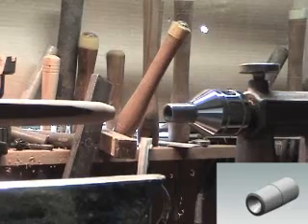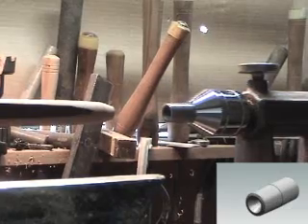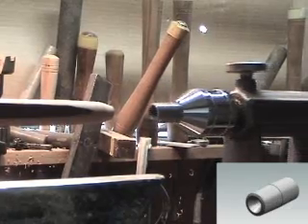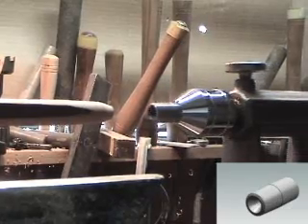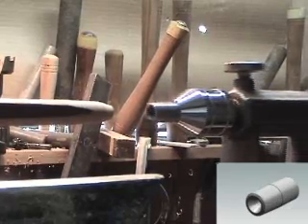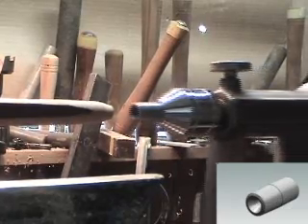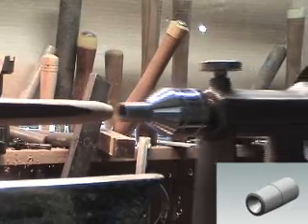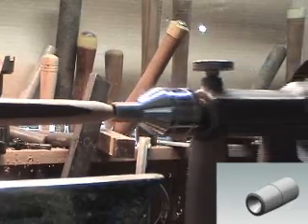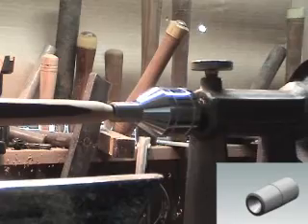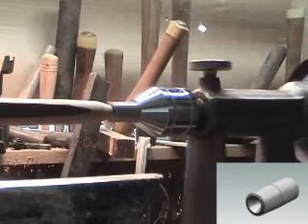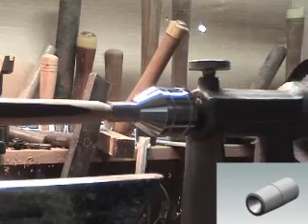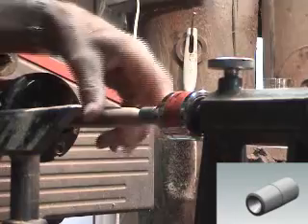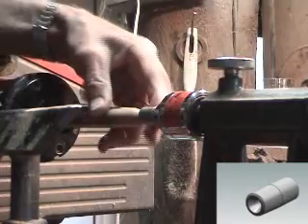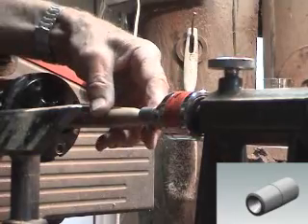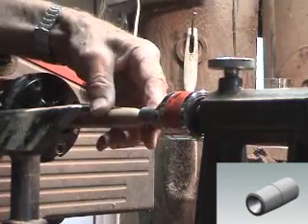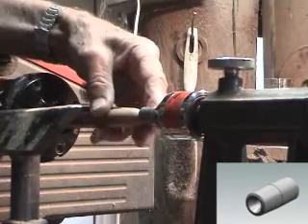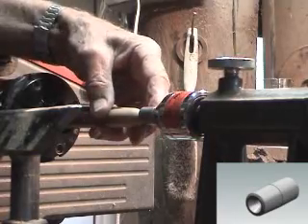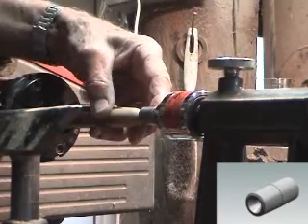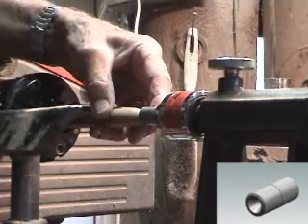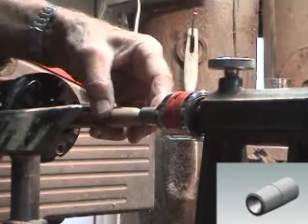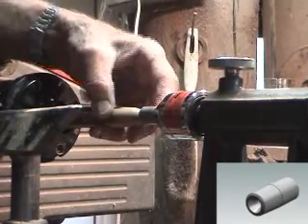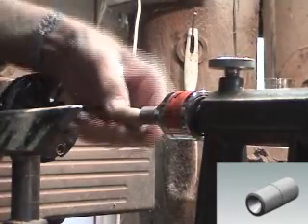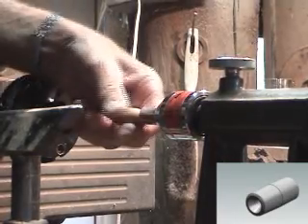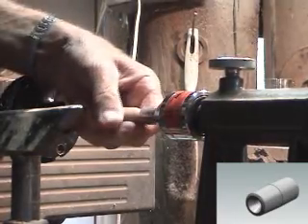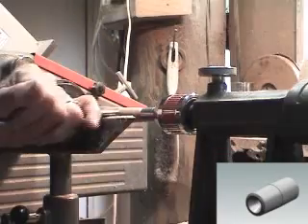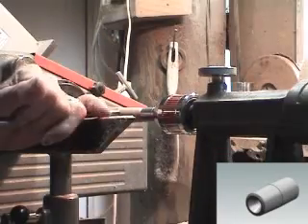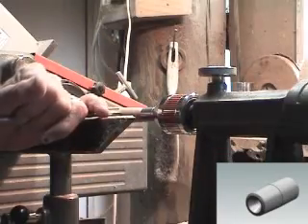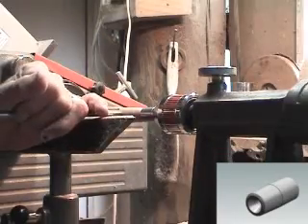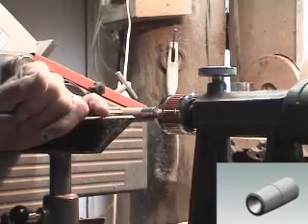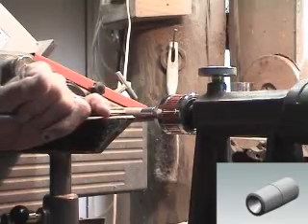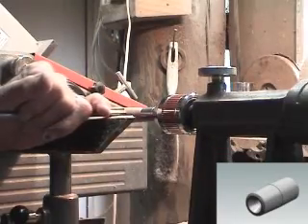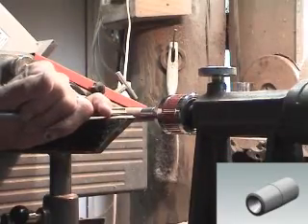Secondly, it works as a miniature internal cone, ideal for quick mounting of small turnings.